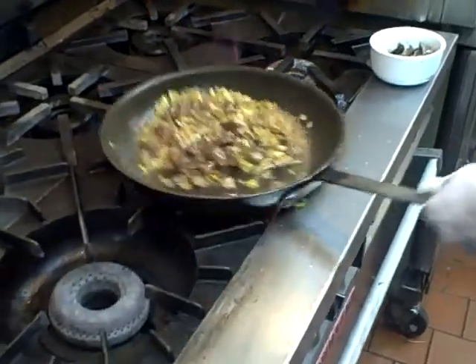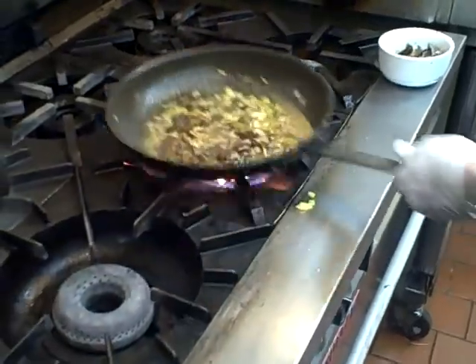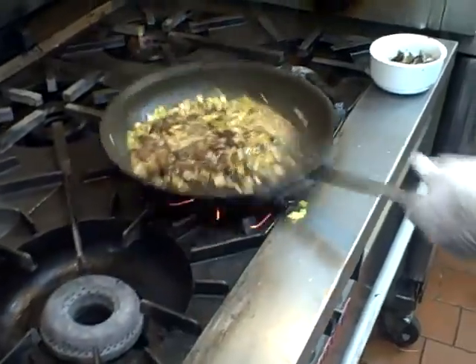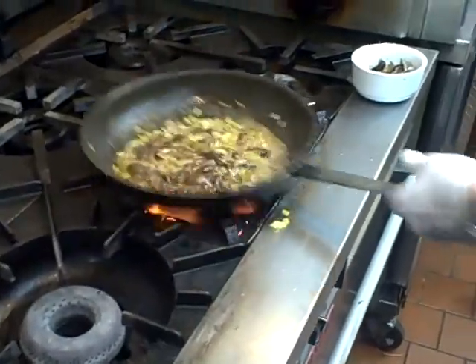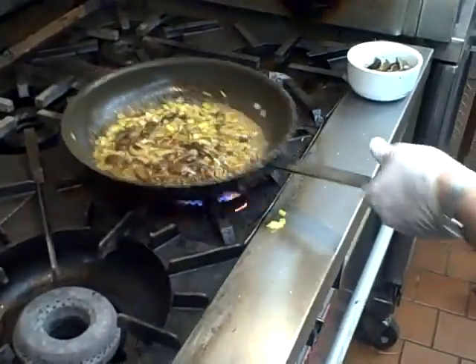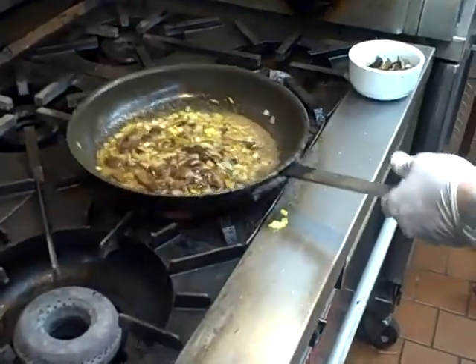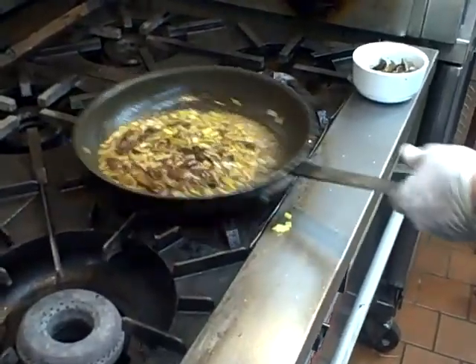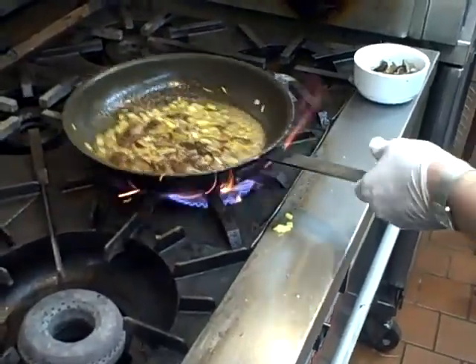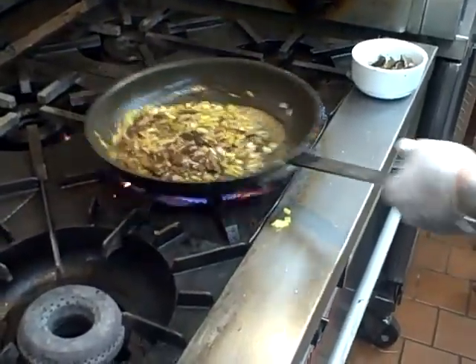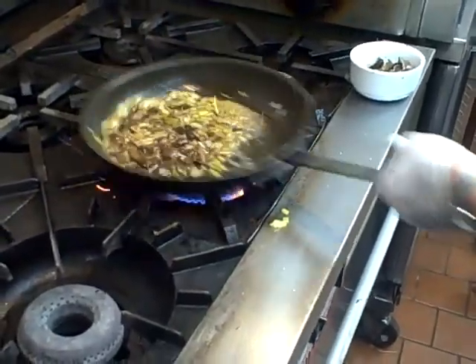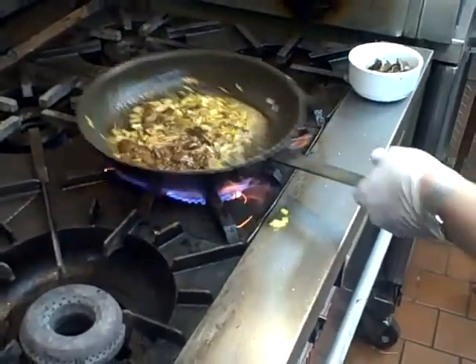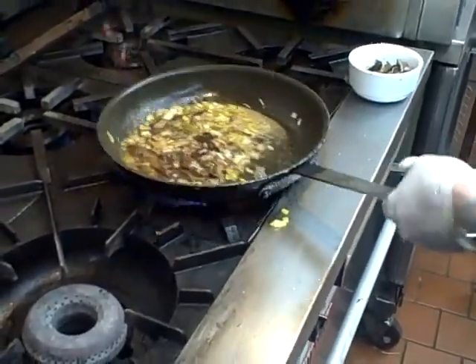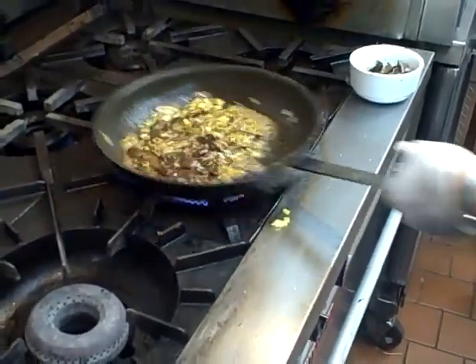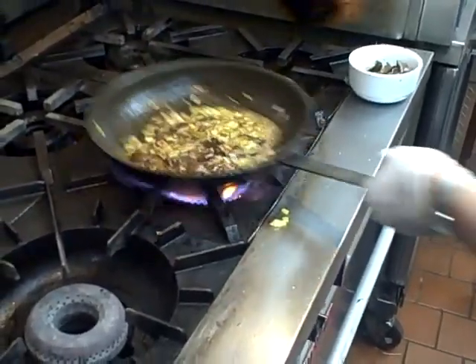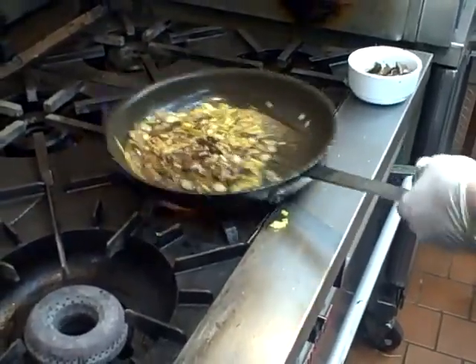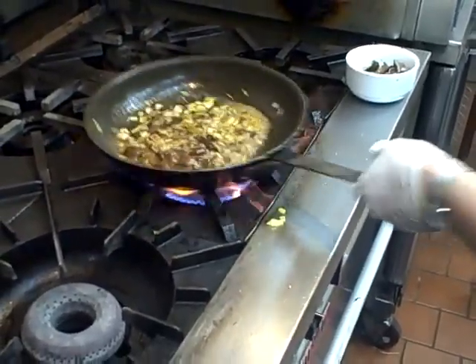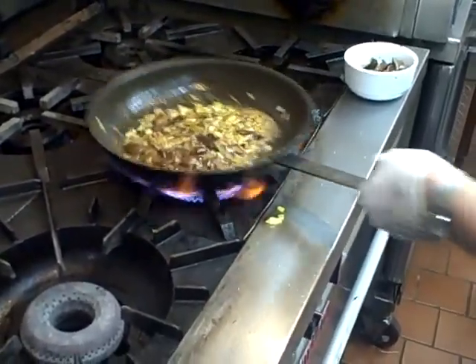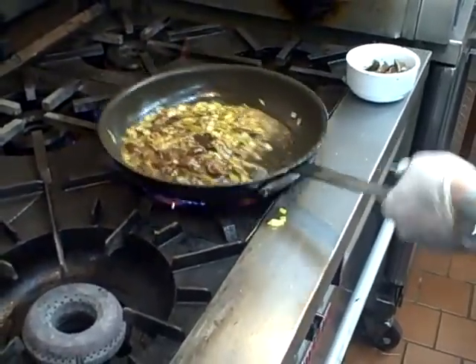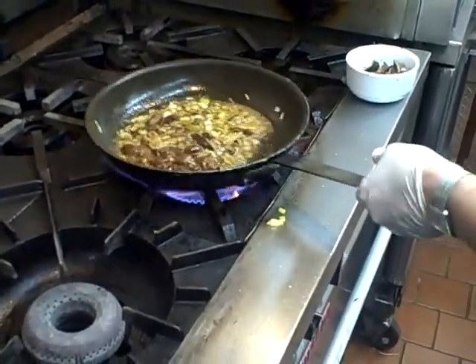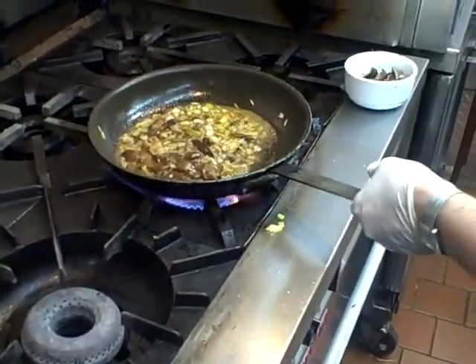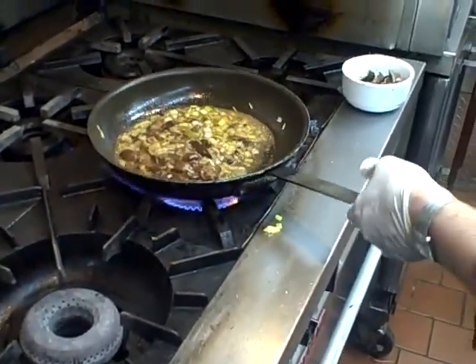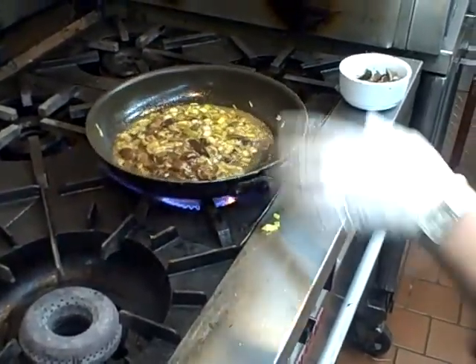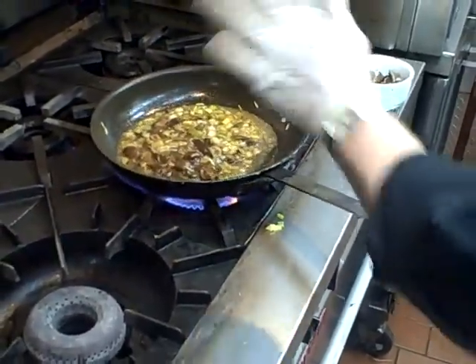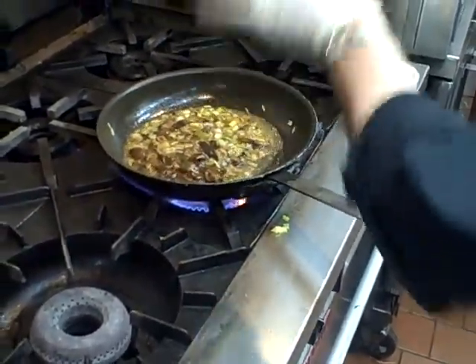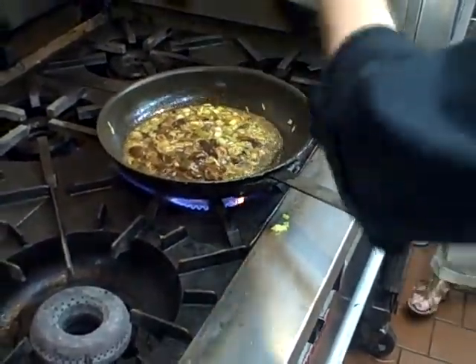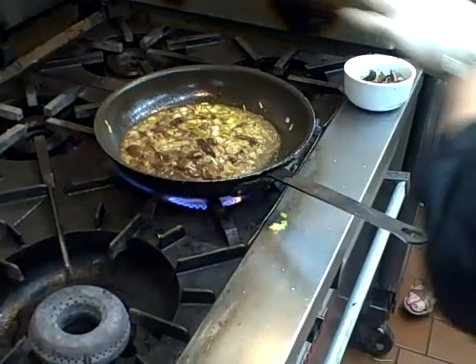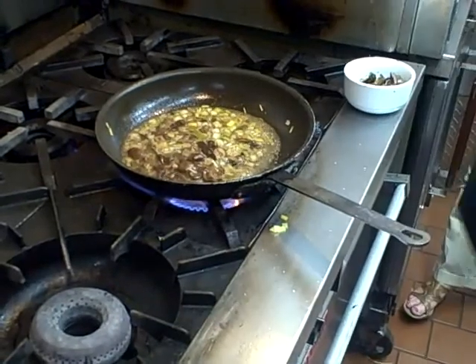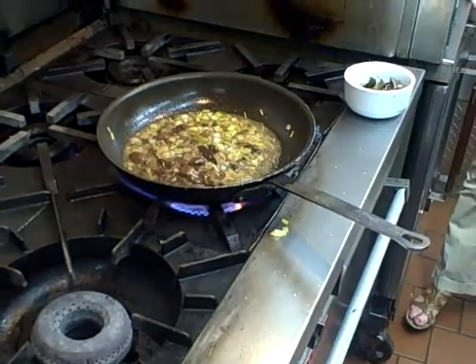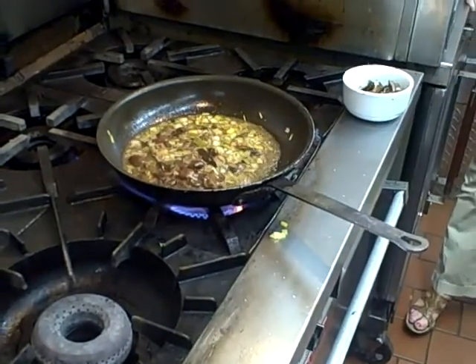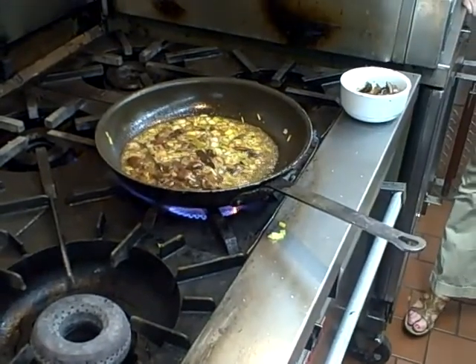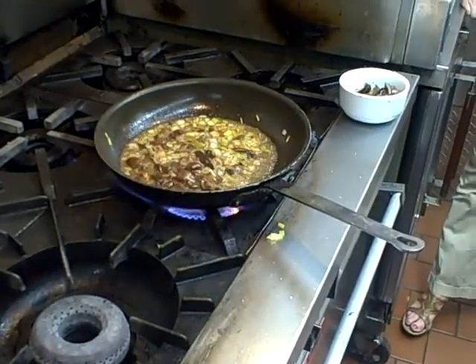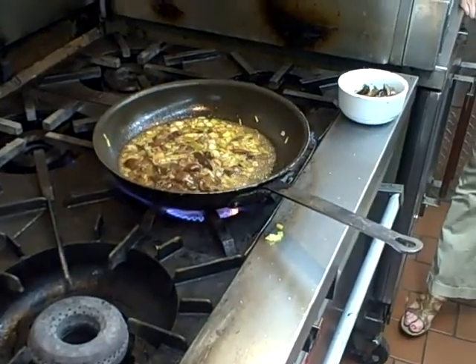Alcohol causes fire — watch your hair, it's going to singe. You're going to reduce that a little bit.